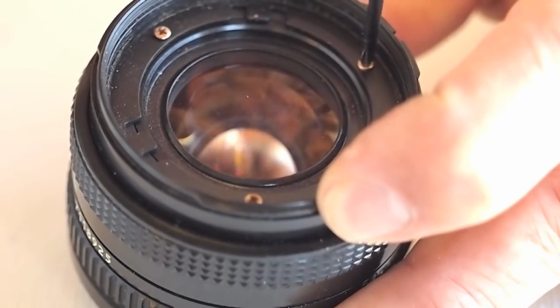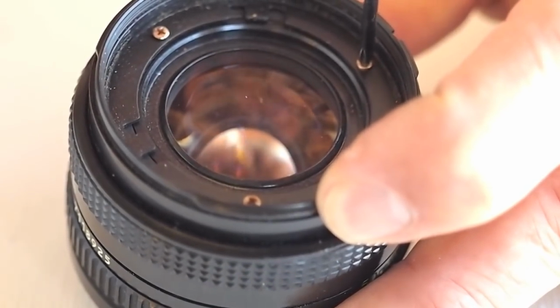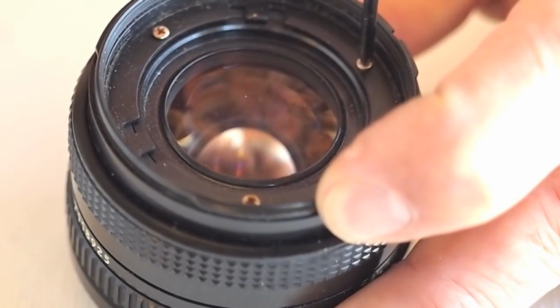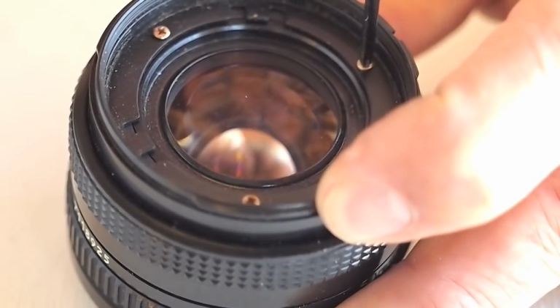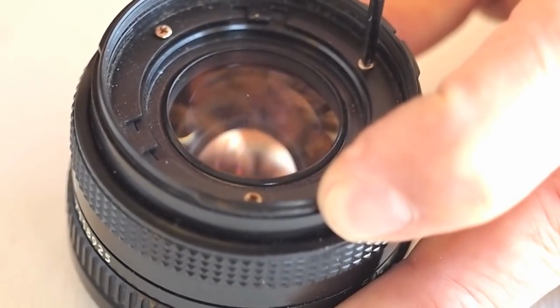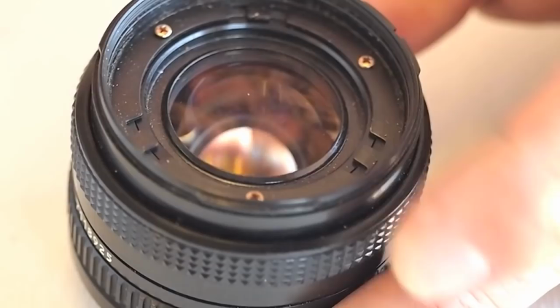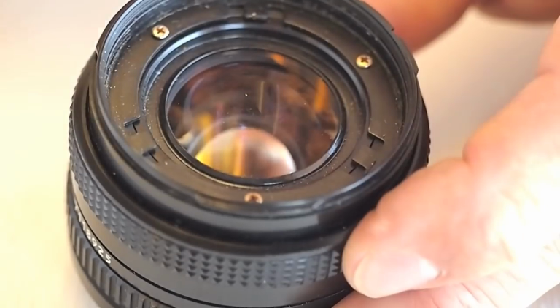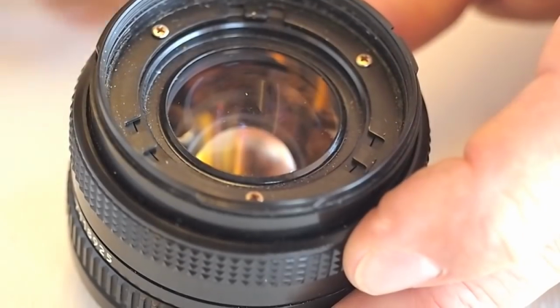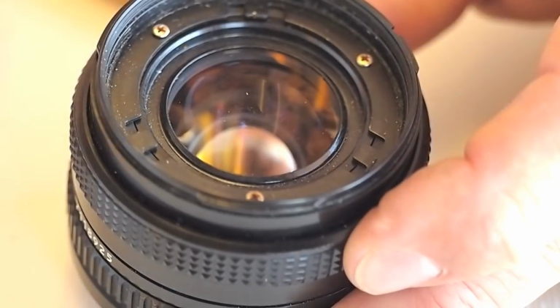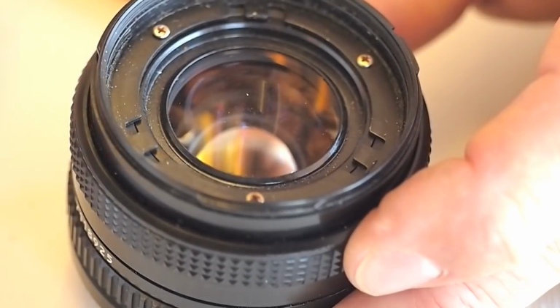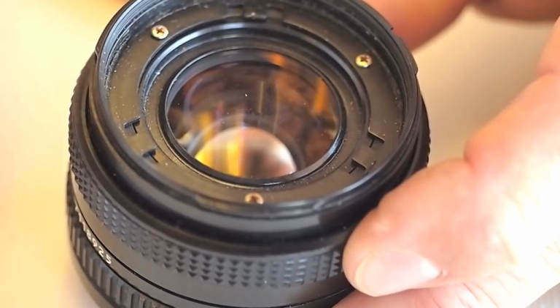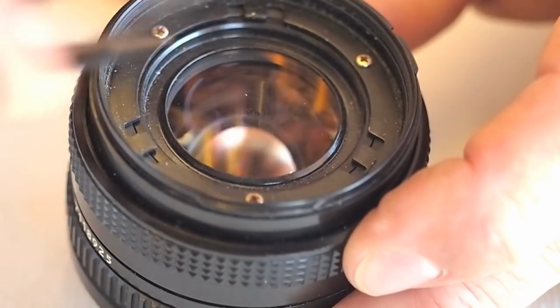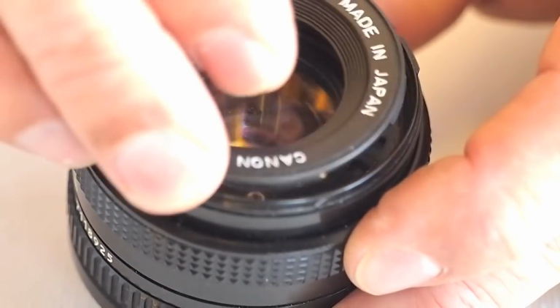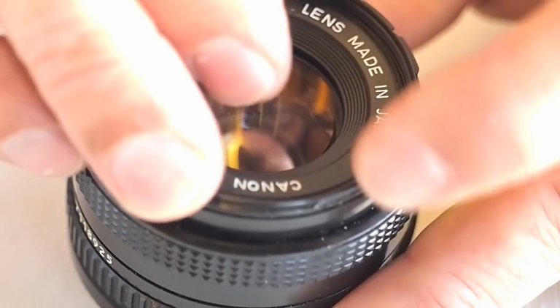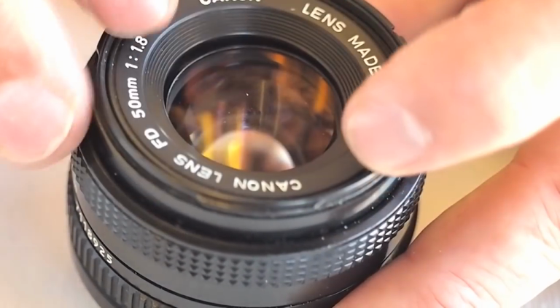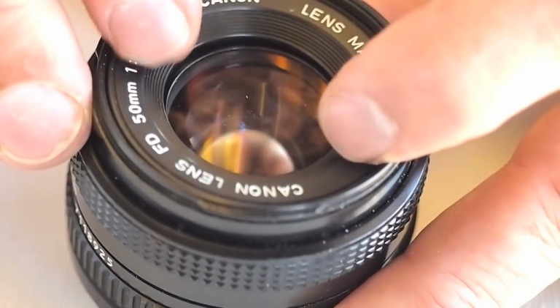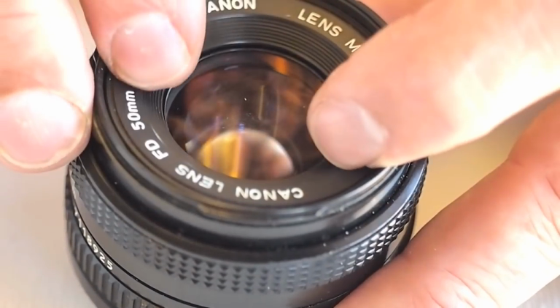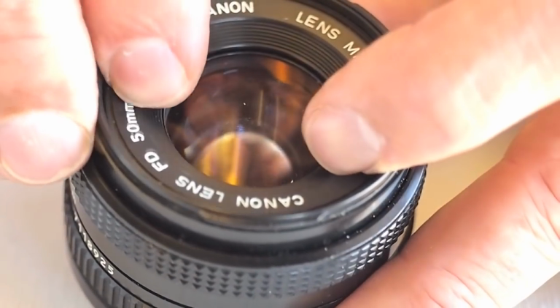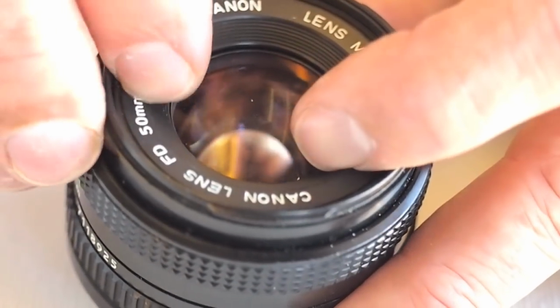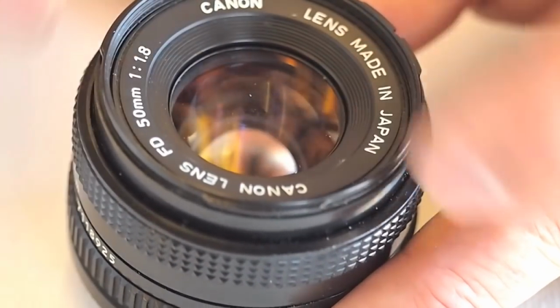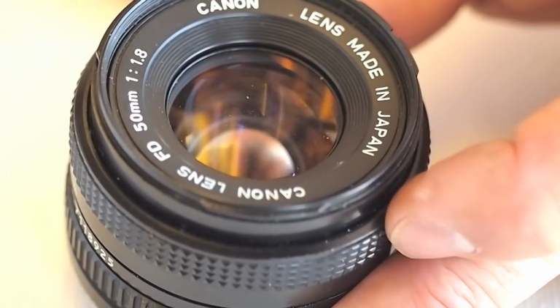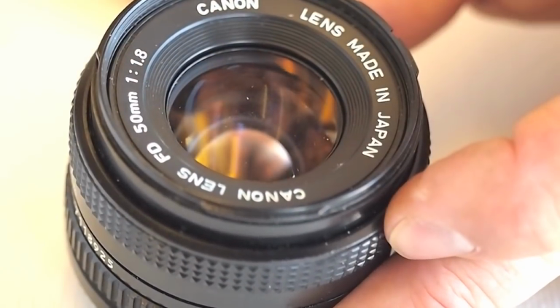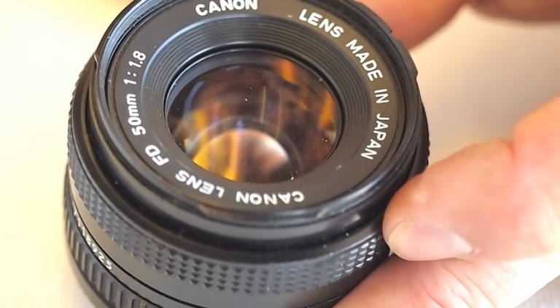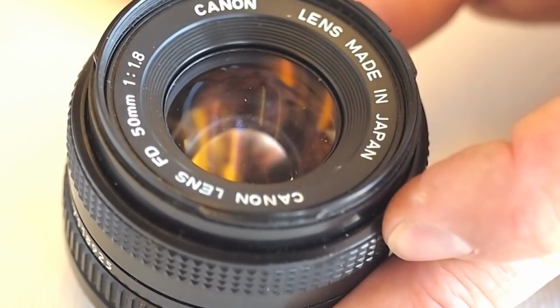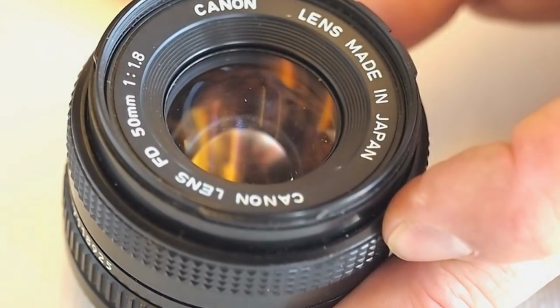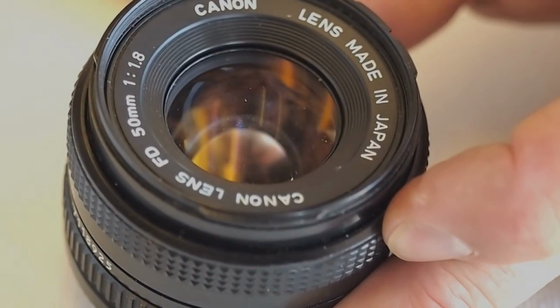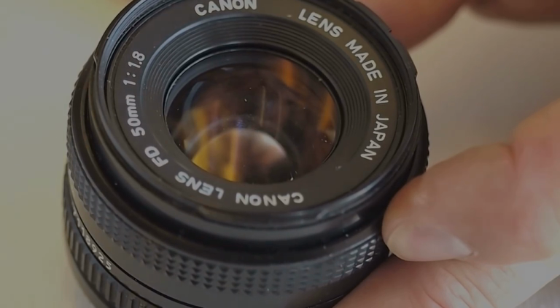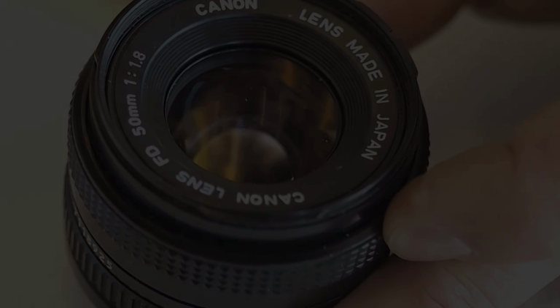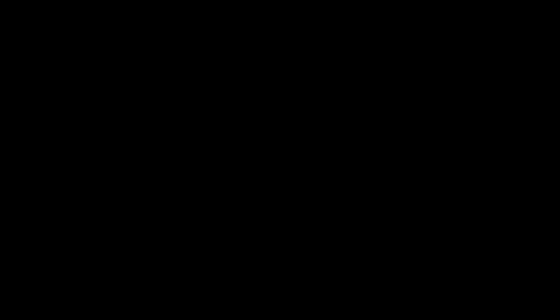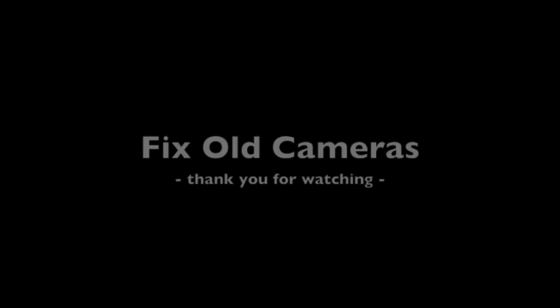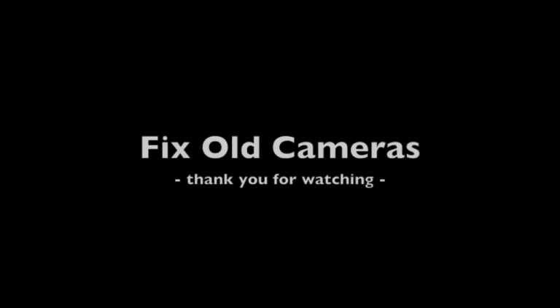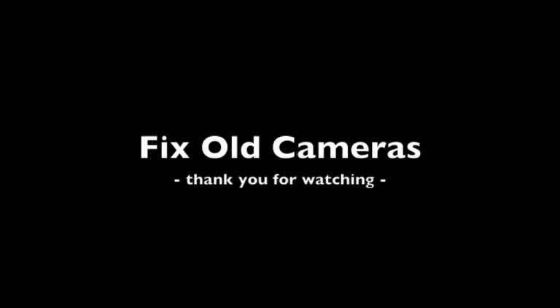And finally snap the clips on the nameplate ring into place.